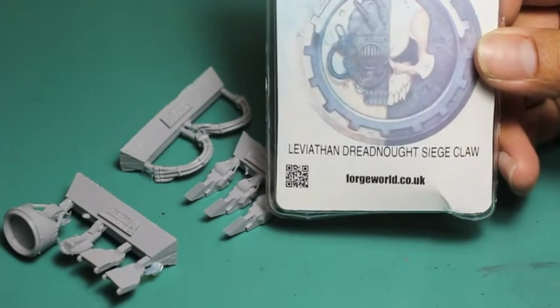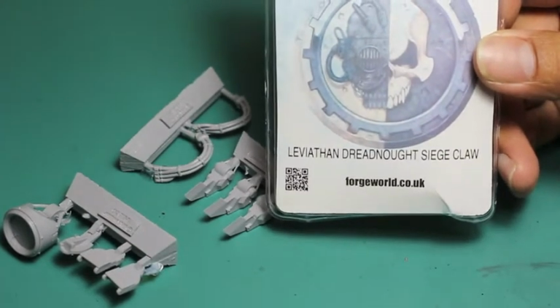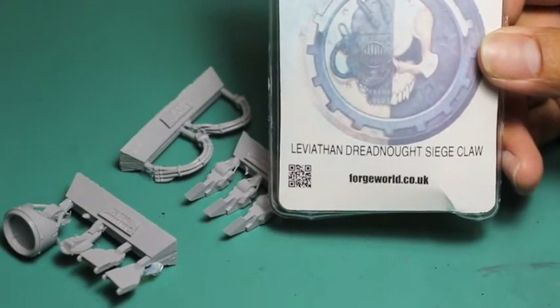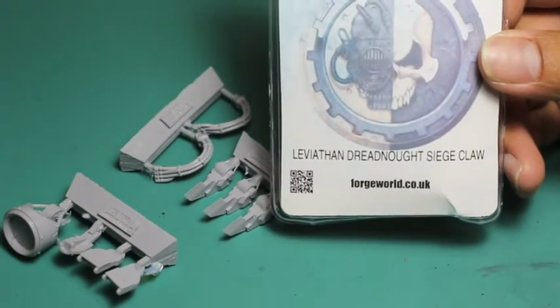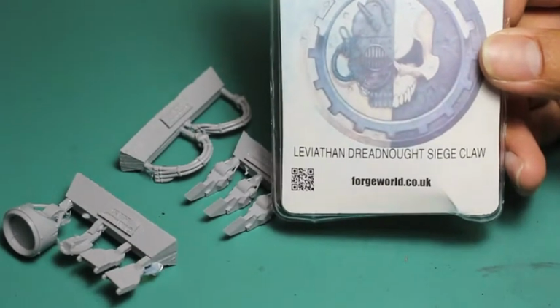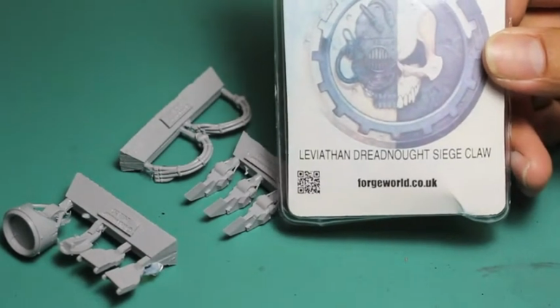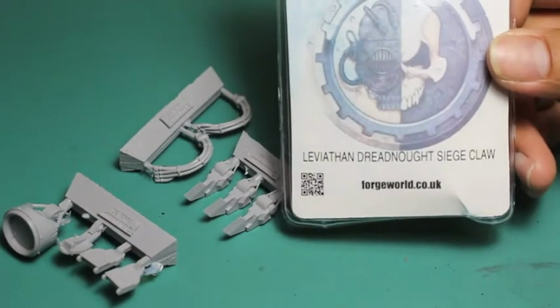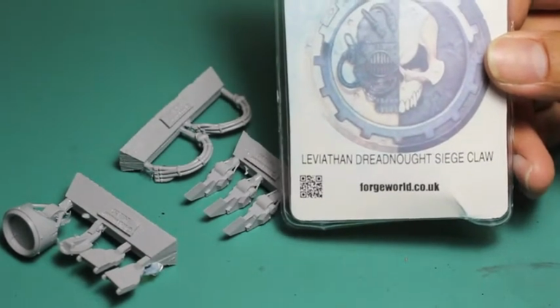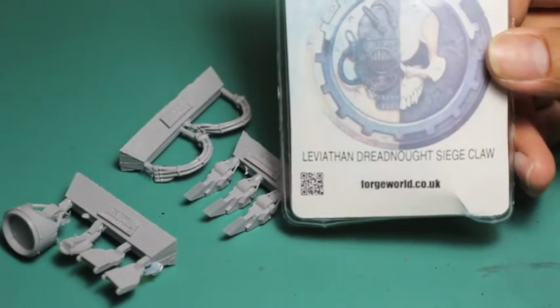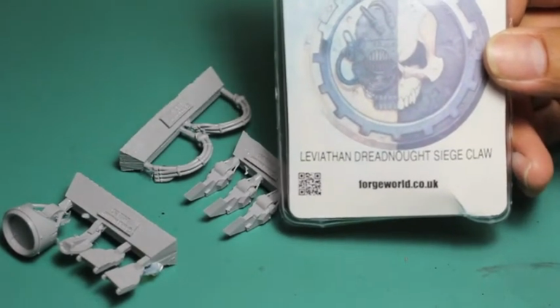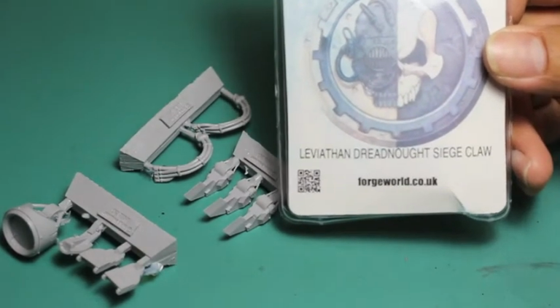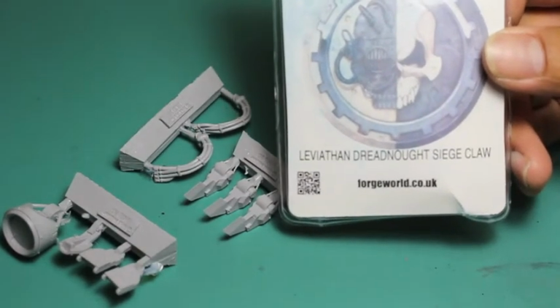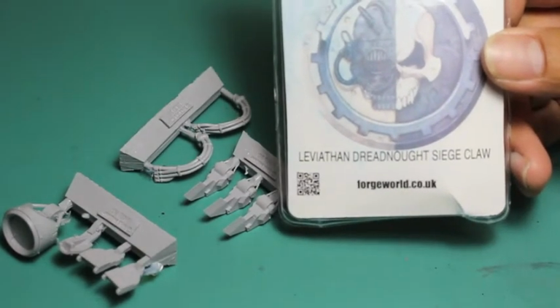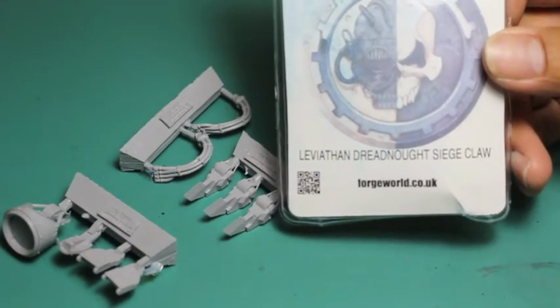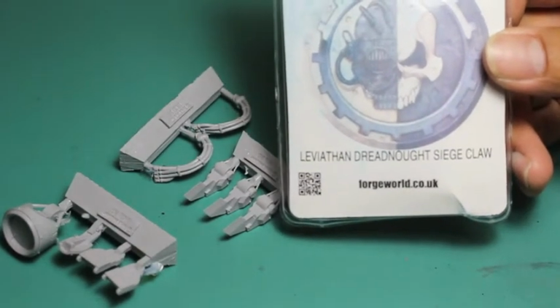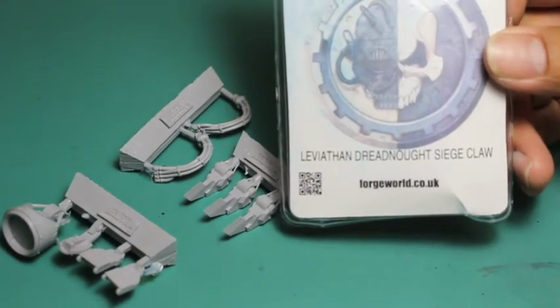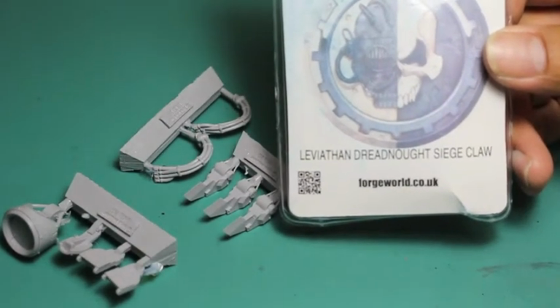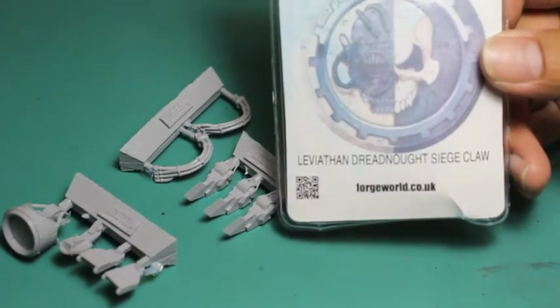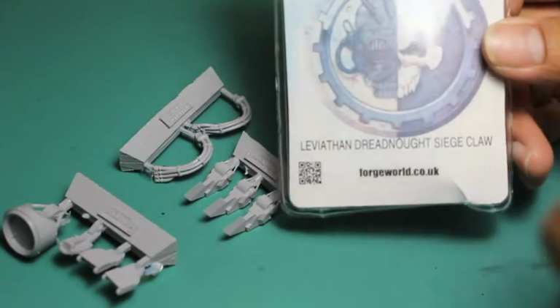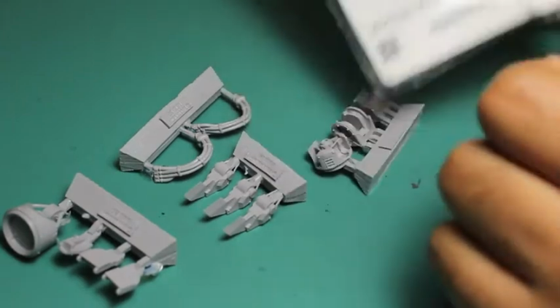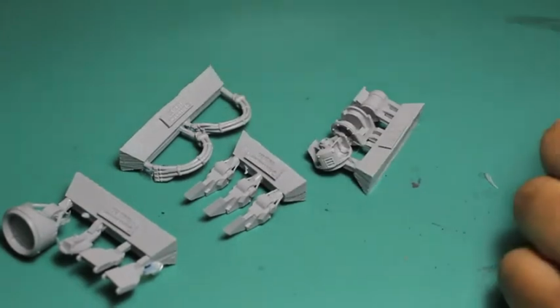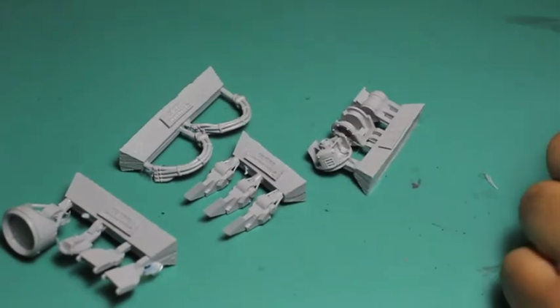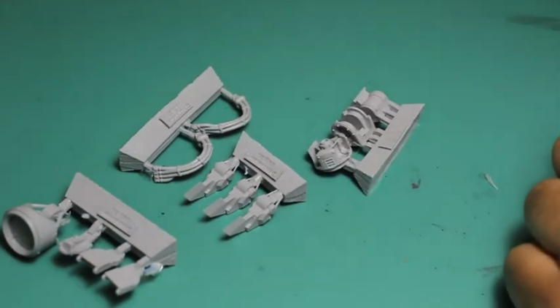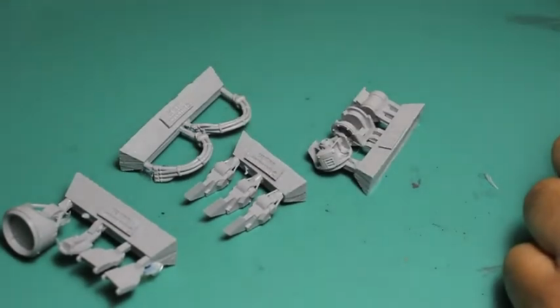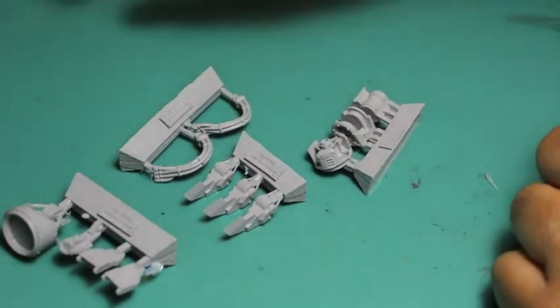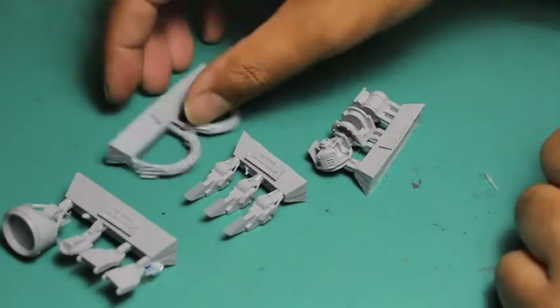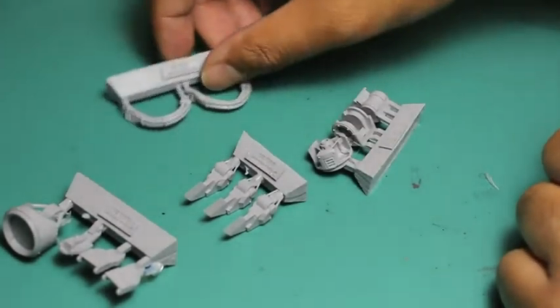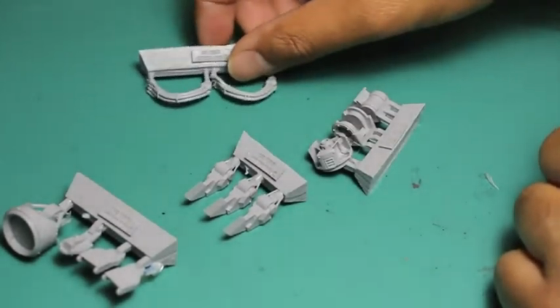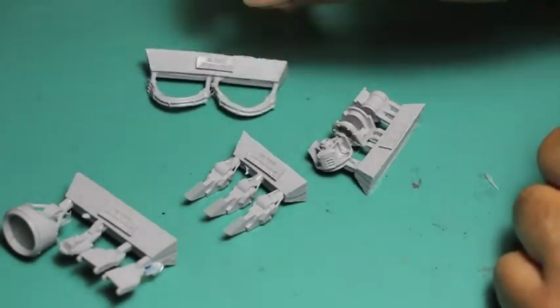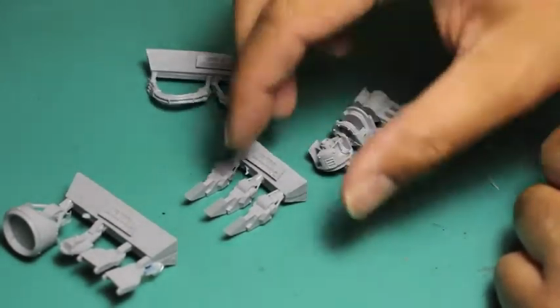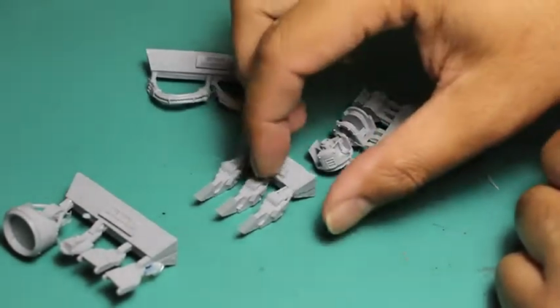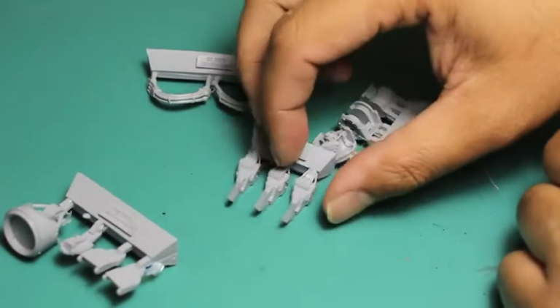And then at the end of the video I'm going to show you how it looks all built up and painted and ready to go.